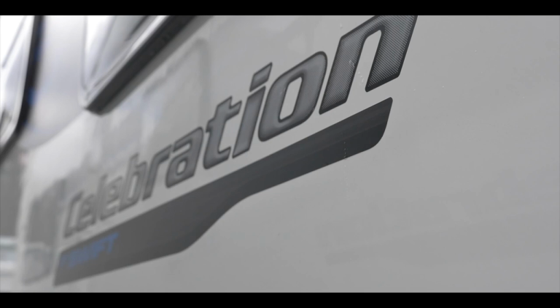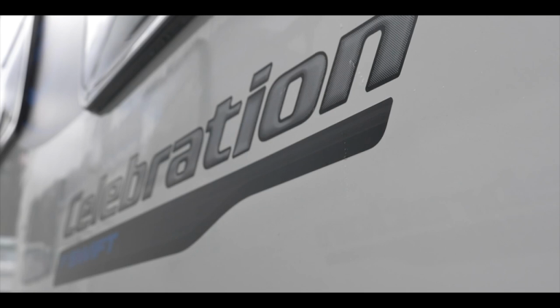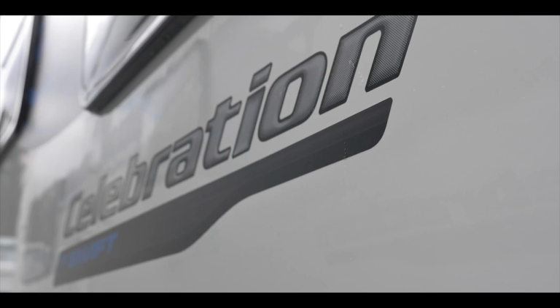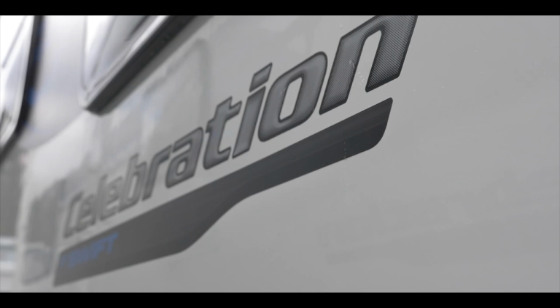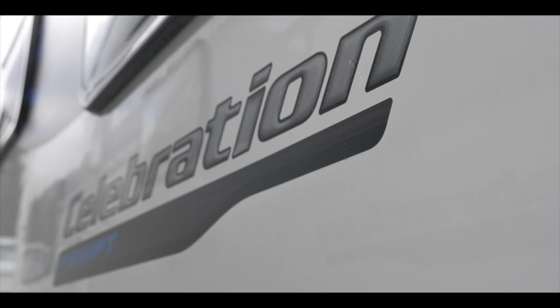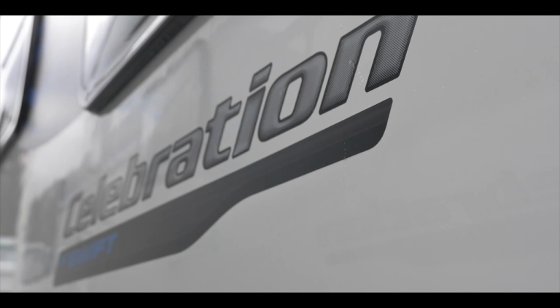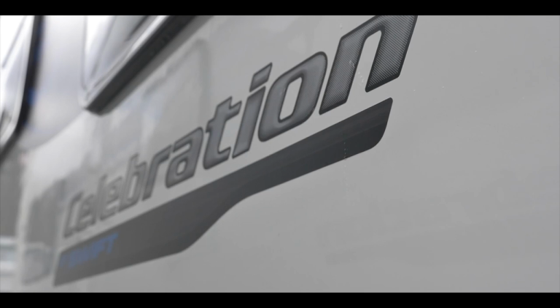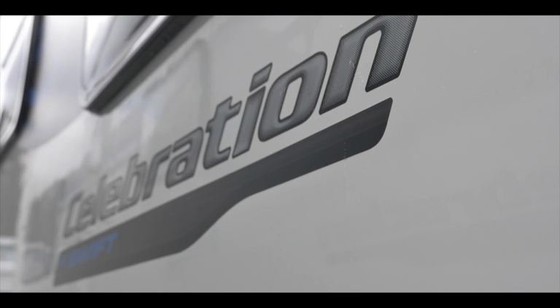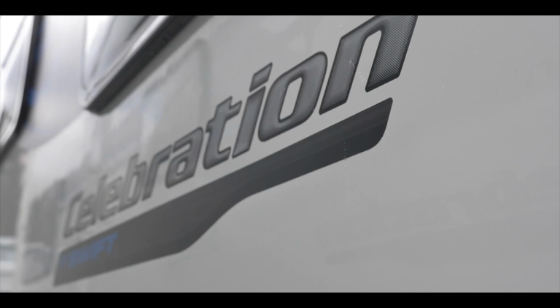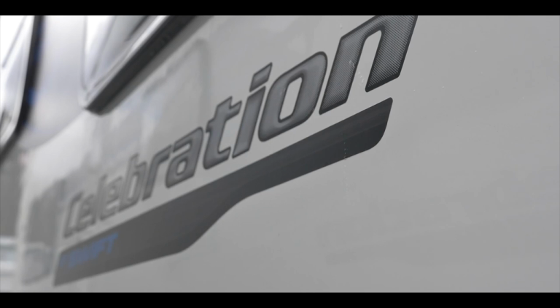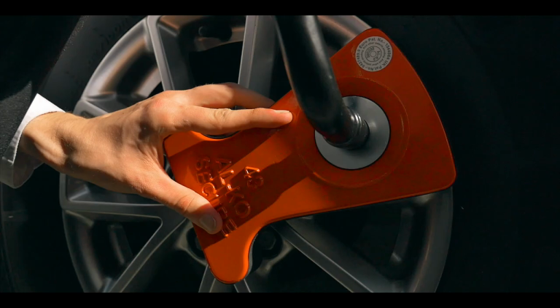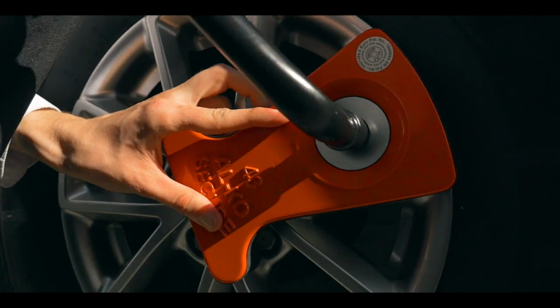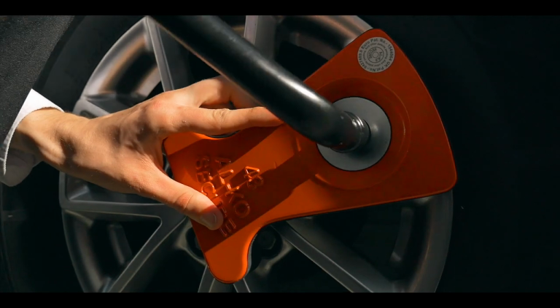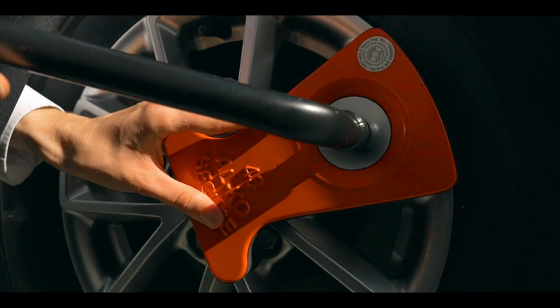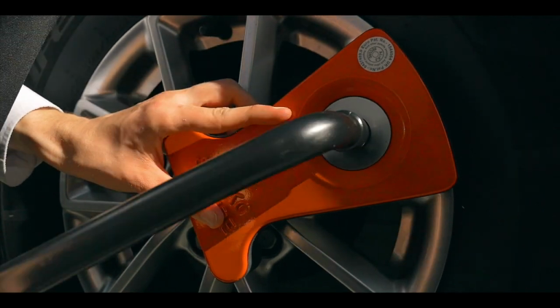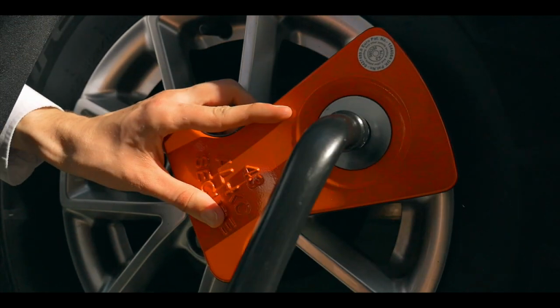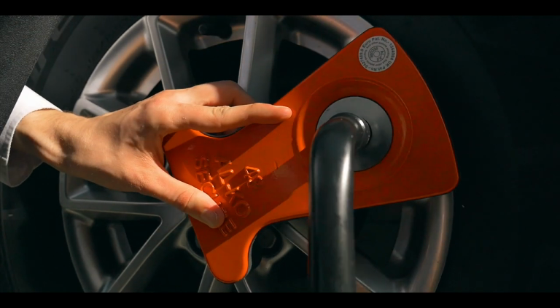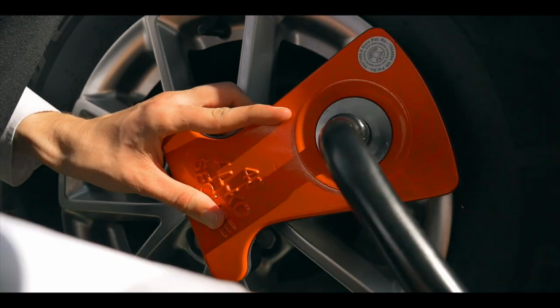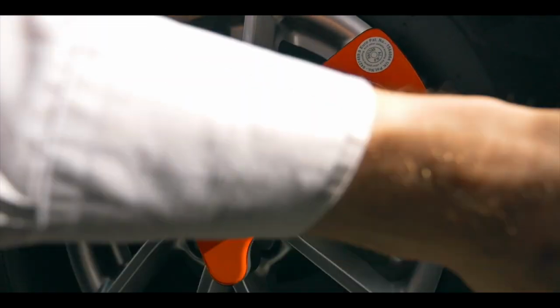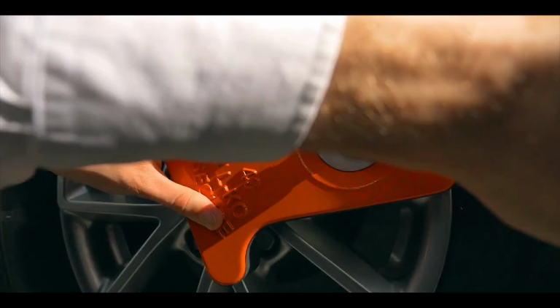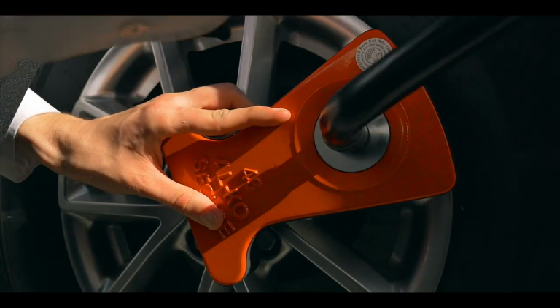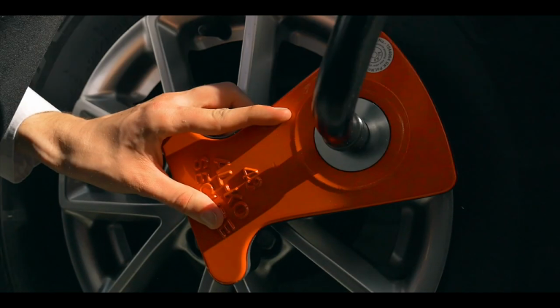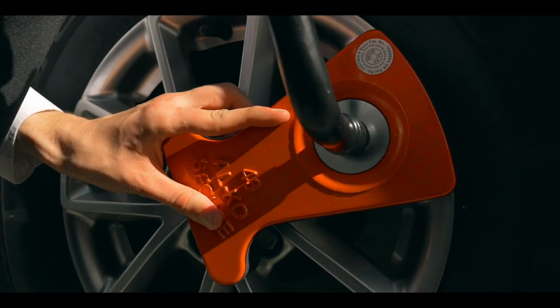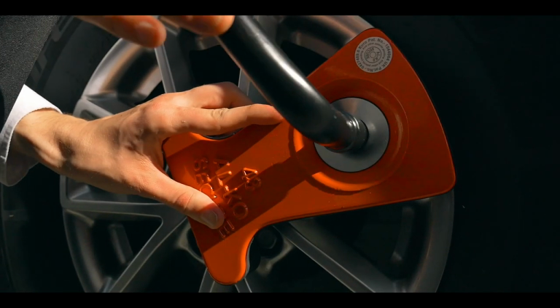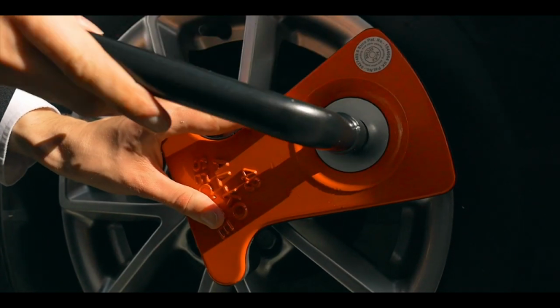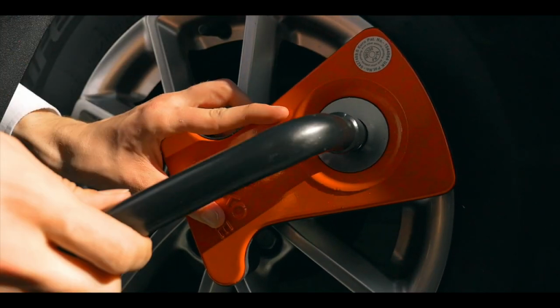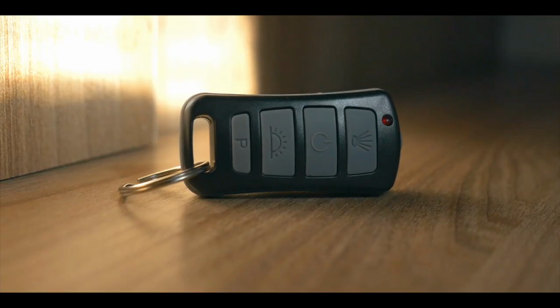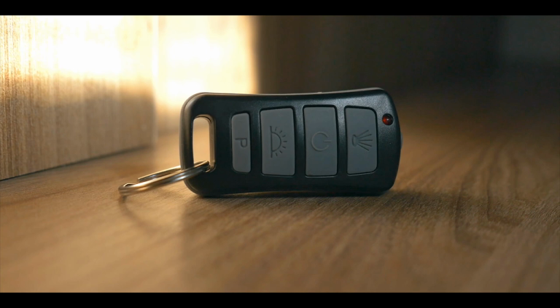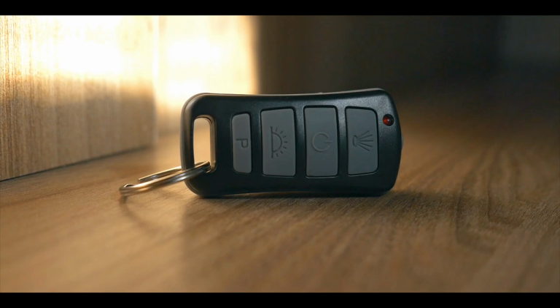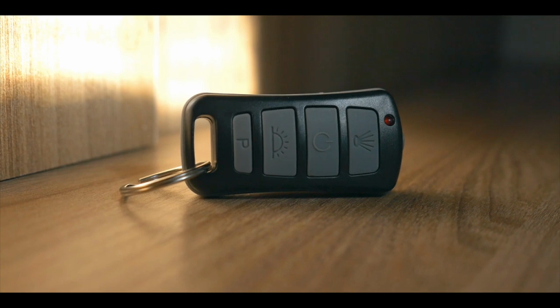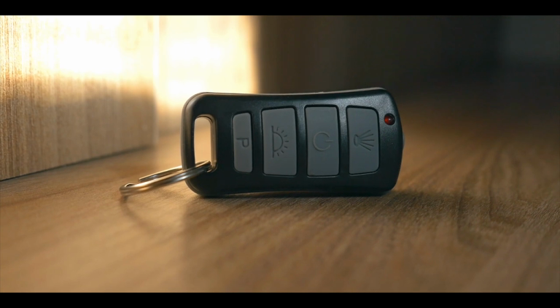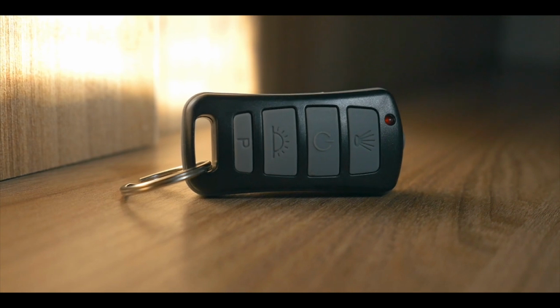Security has been addressed by the addition of the ALCO Secure Wheel Lock and Keyfob Alarm System.